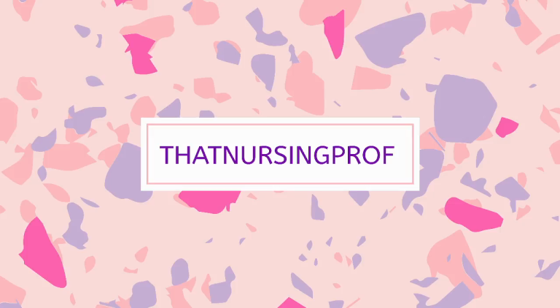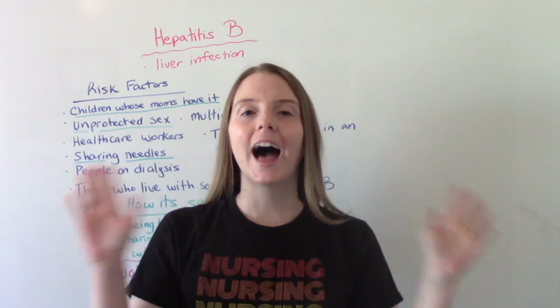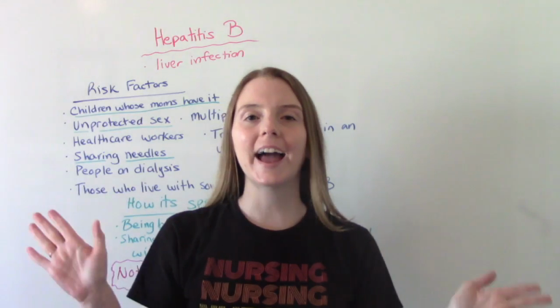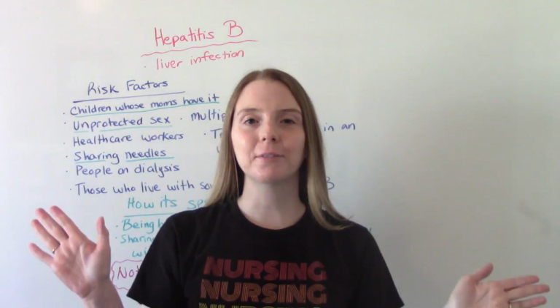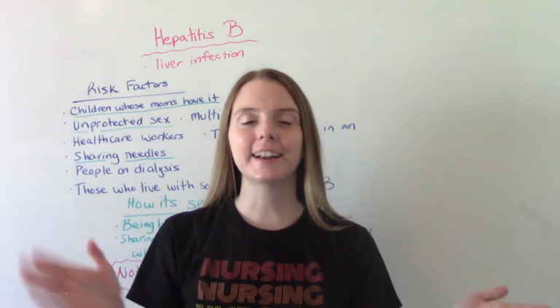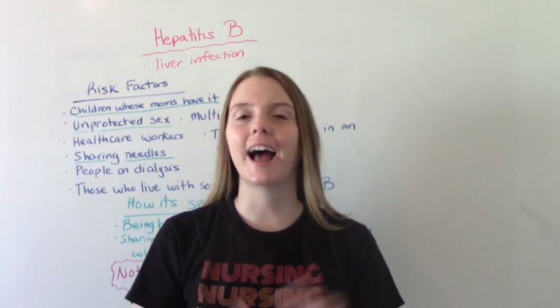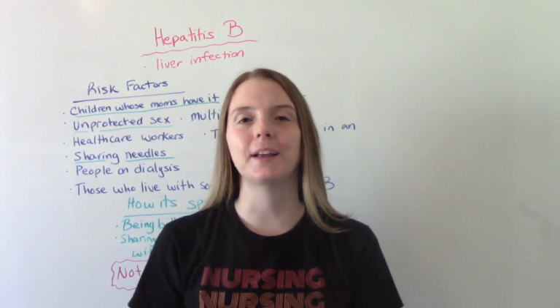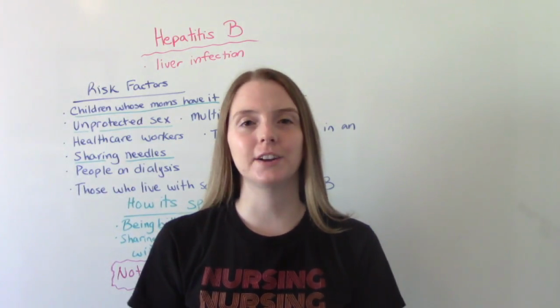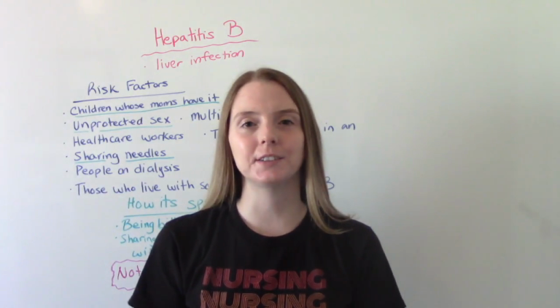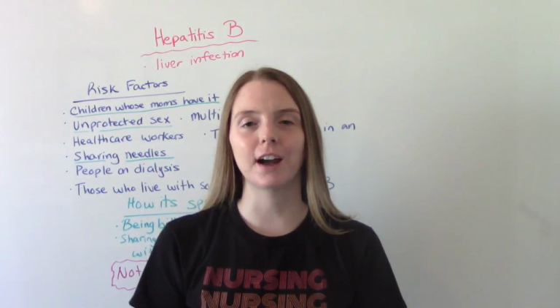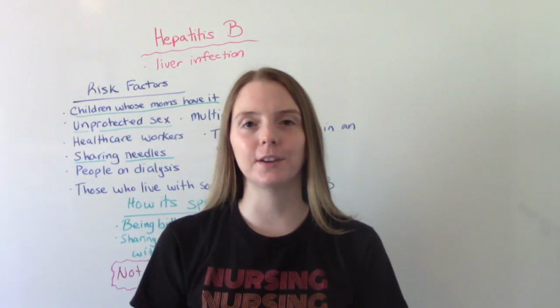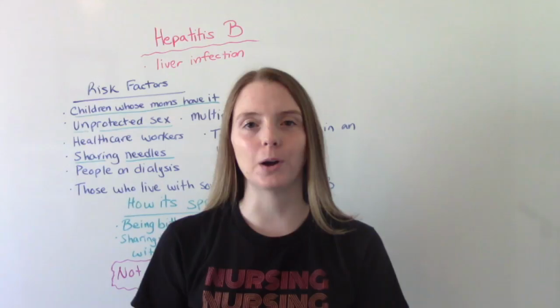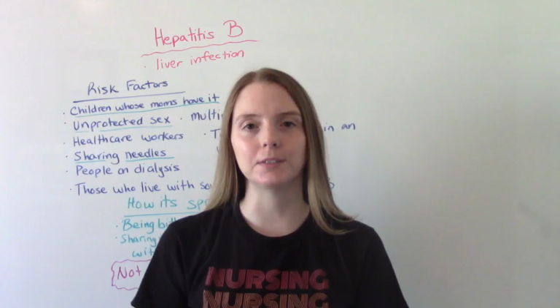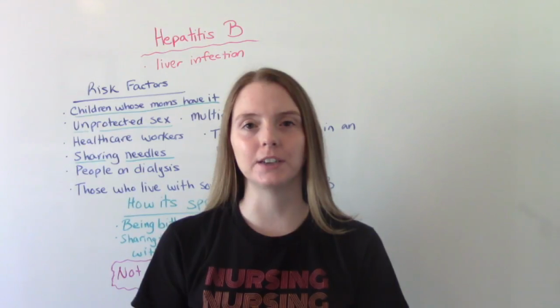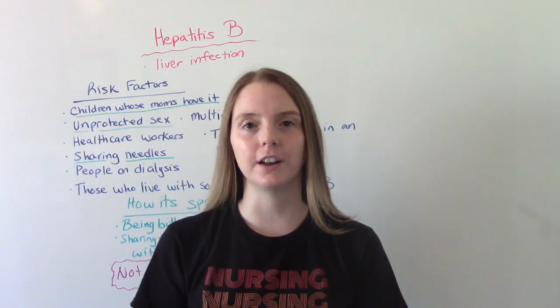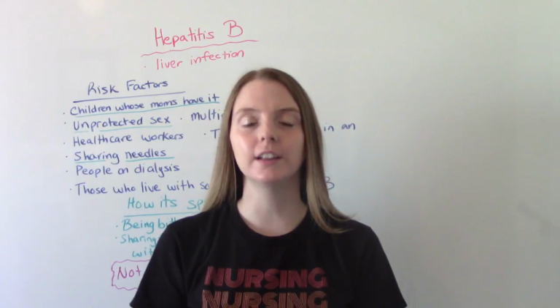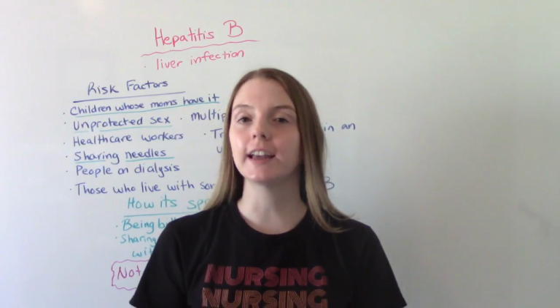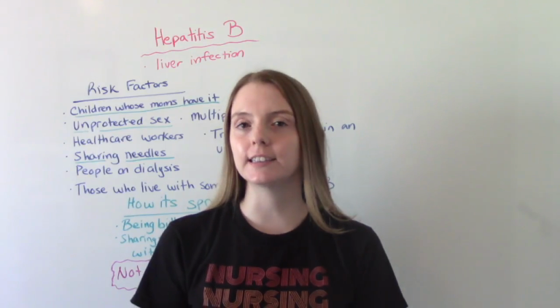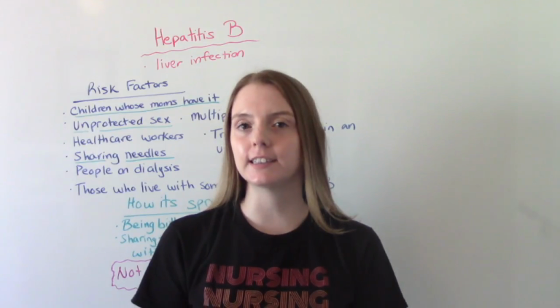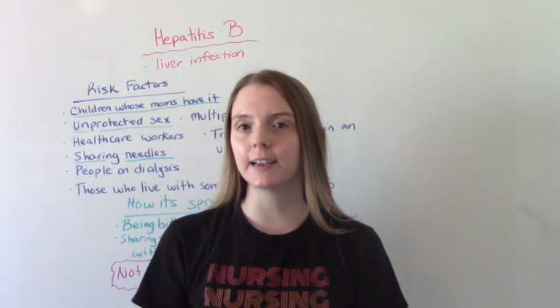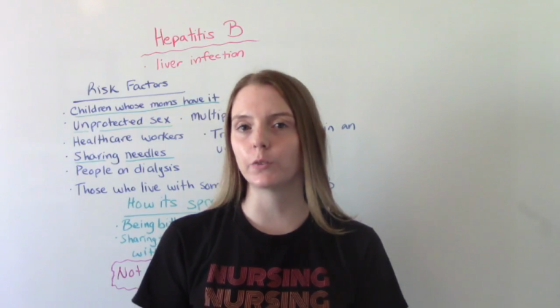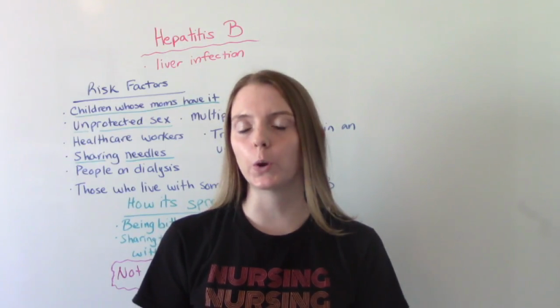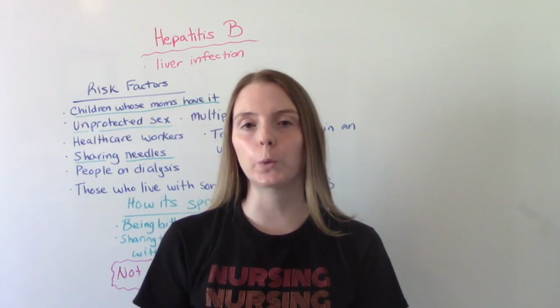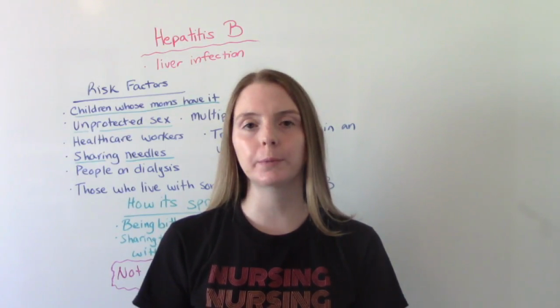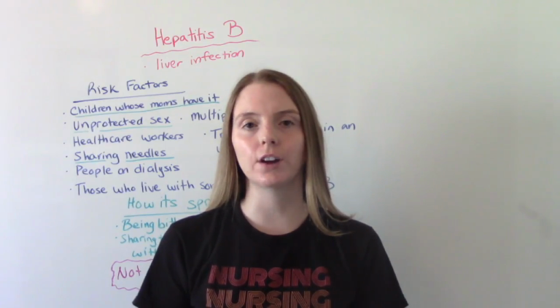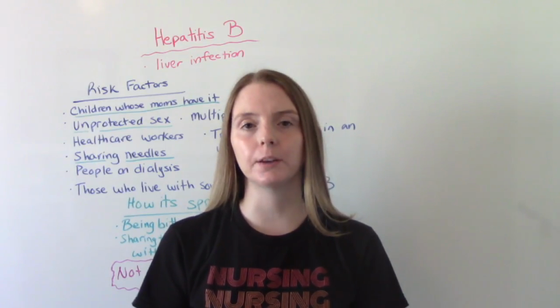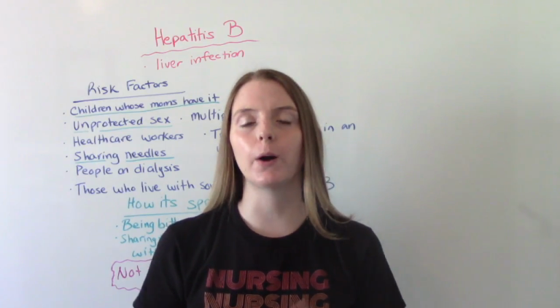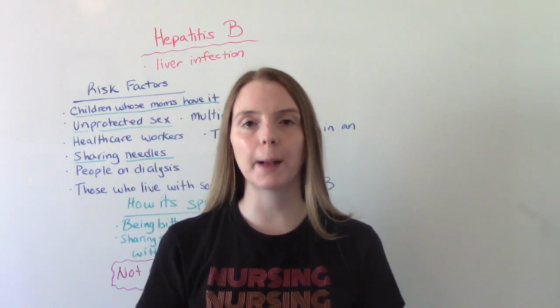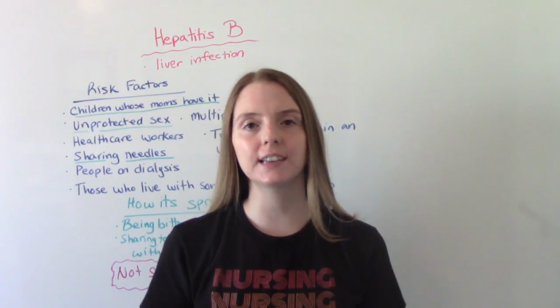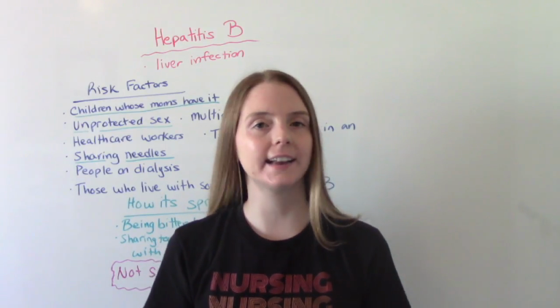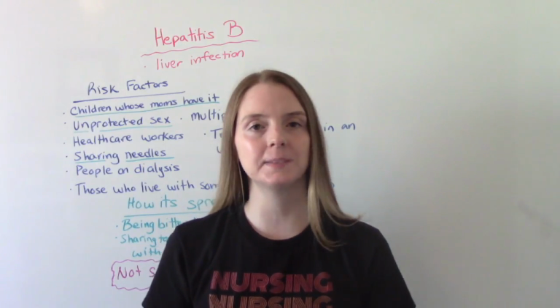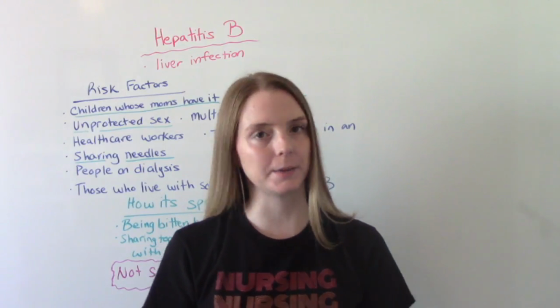Hi everybody! I am That Nursing Prep and welcome to my channel. In today's video we're going to be talking about Hepatitis B.